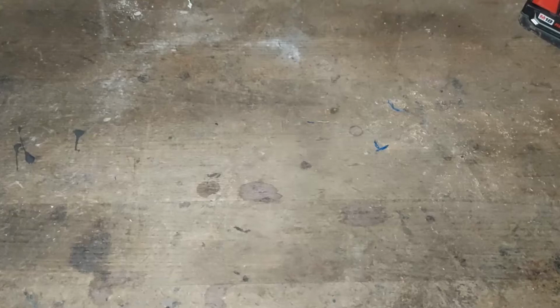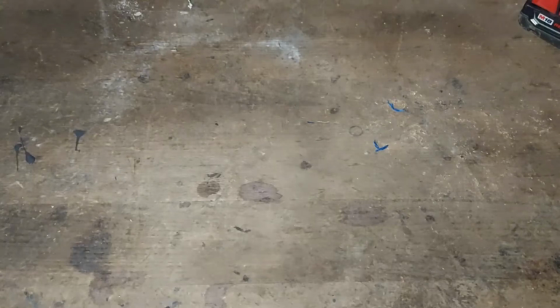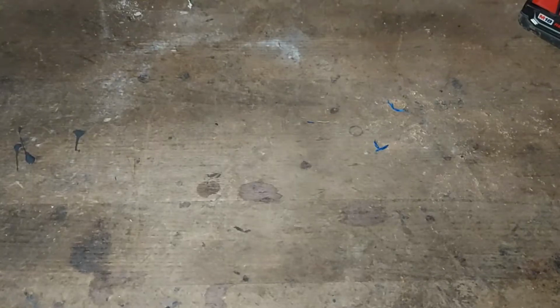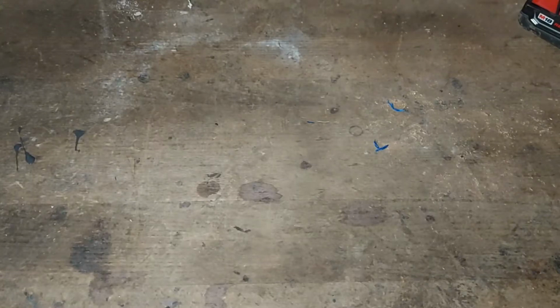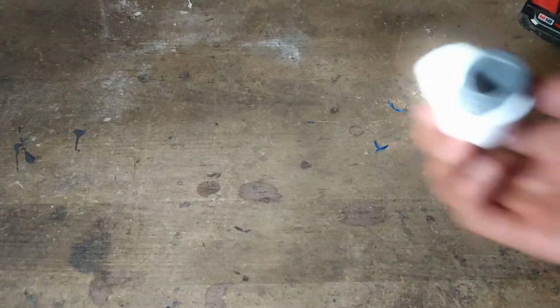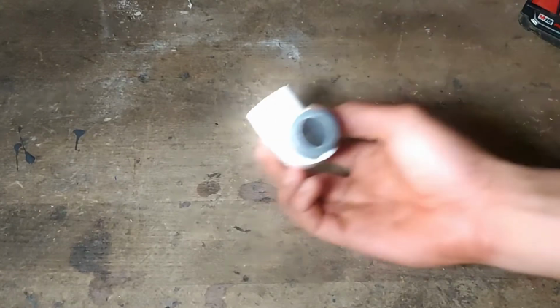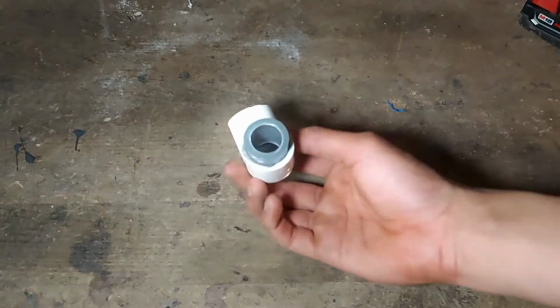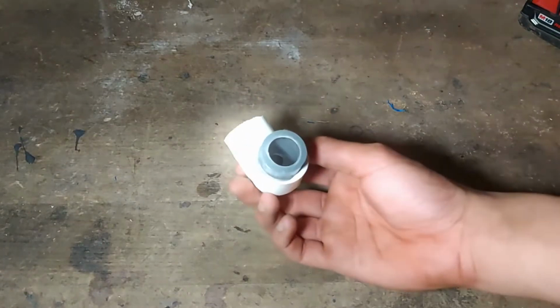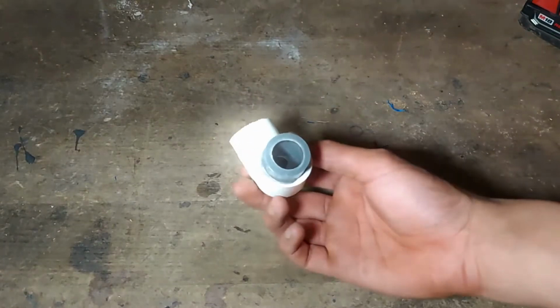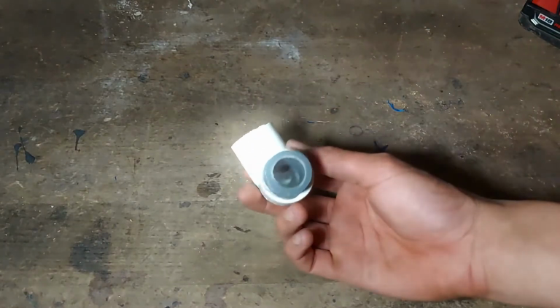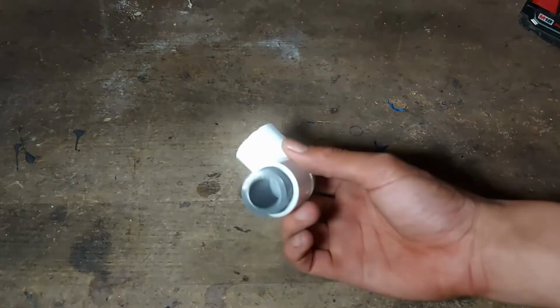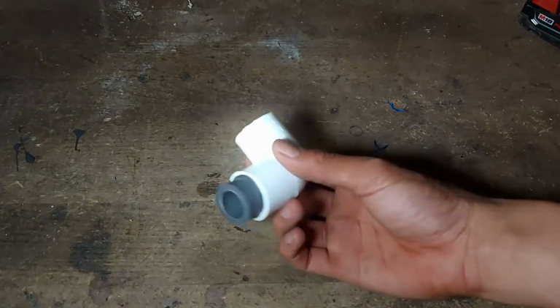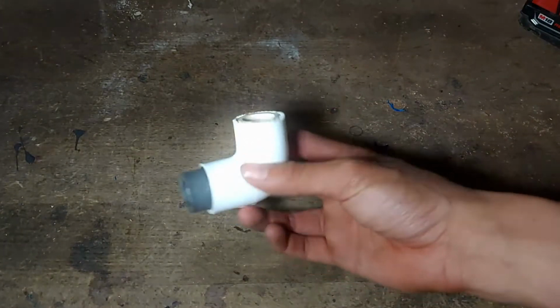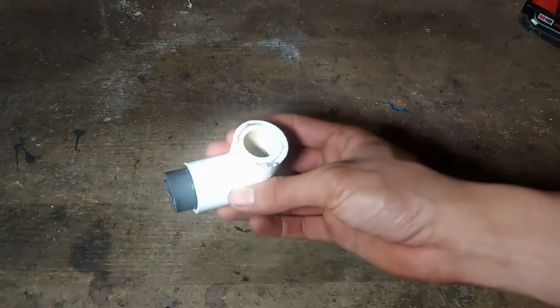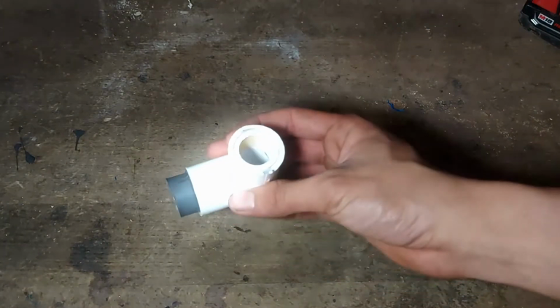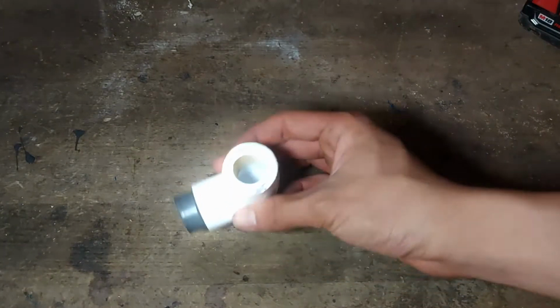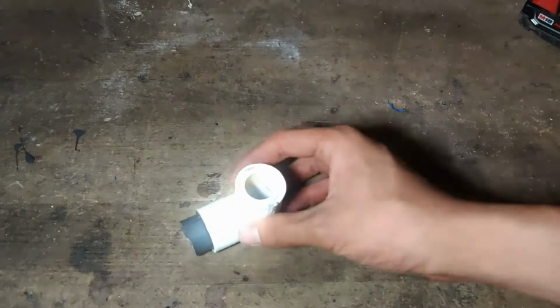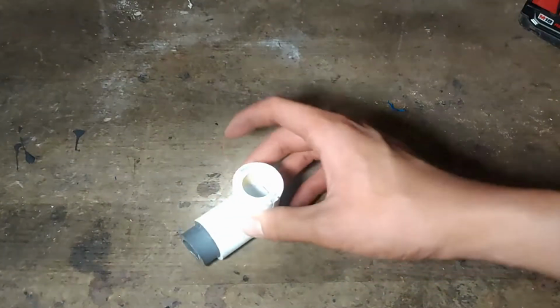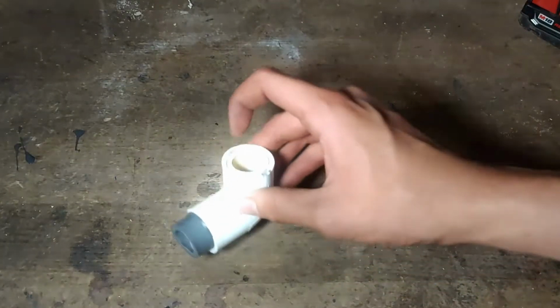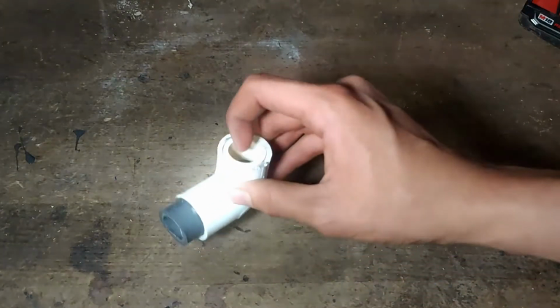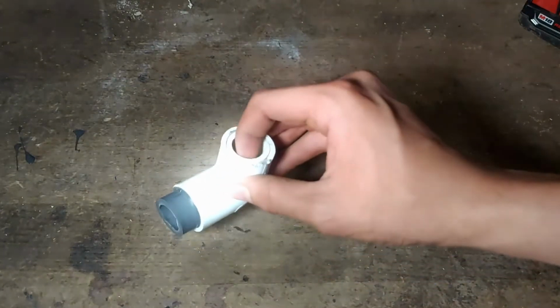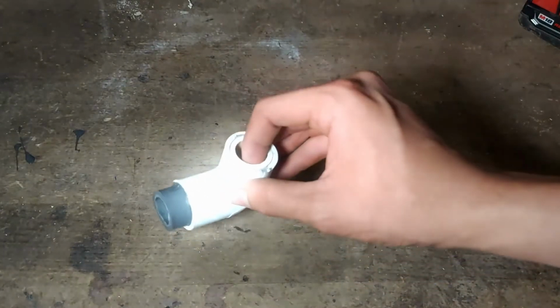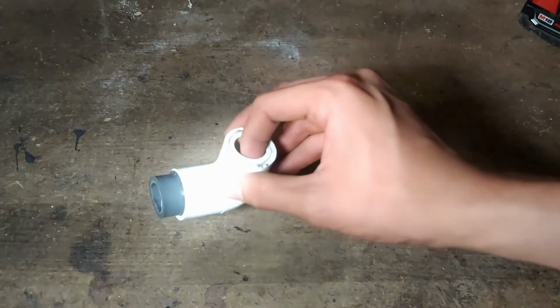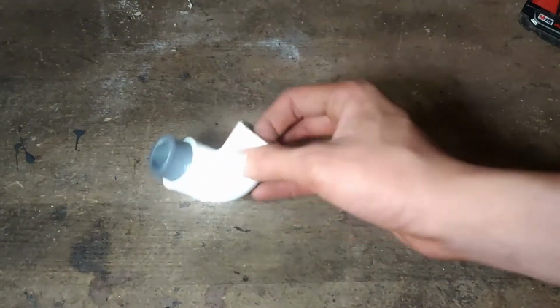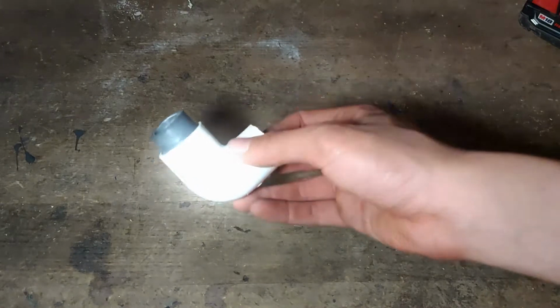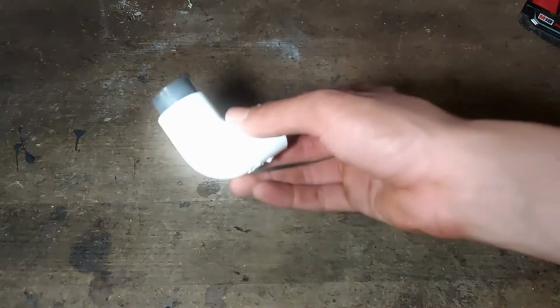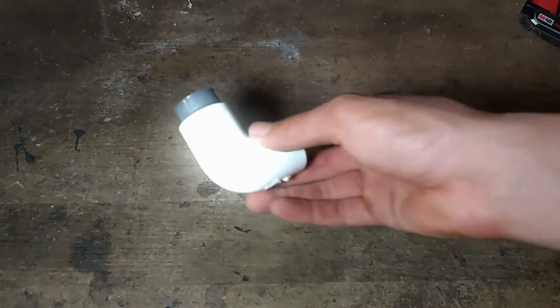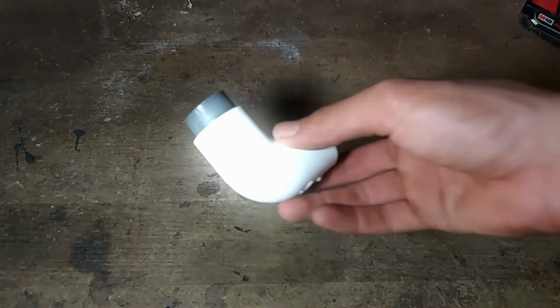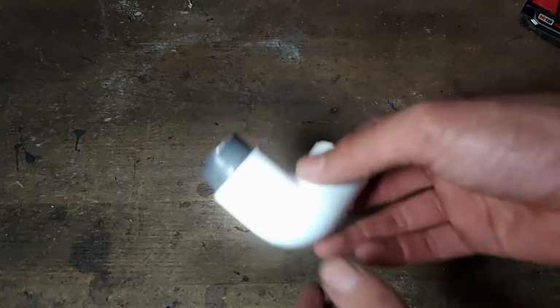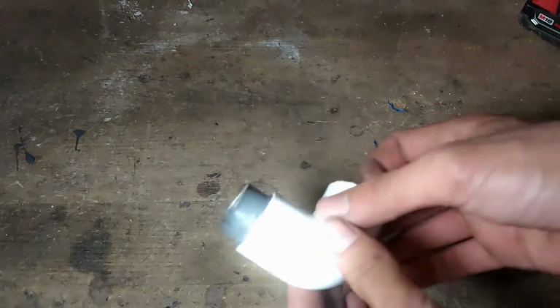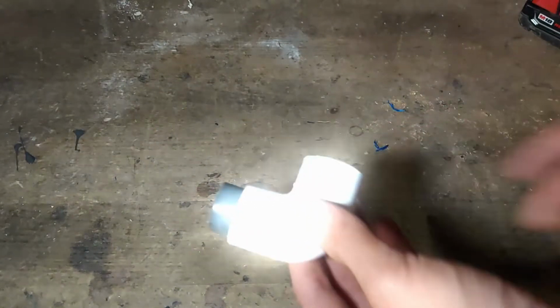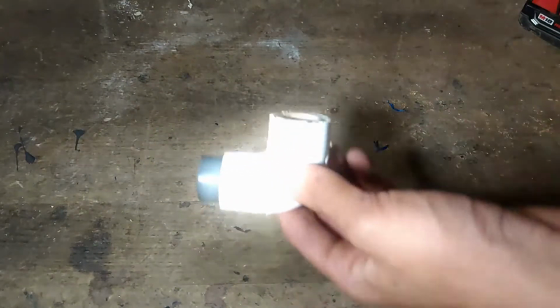Hi guys, it's me again, and today I'm going to be removing some stuck PVC from an elbow or other fitting.